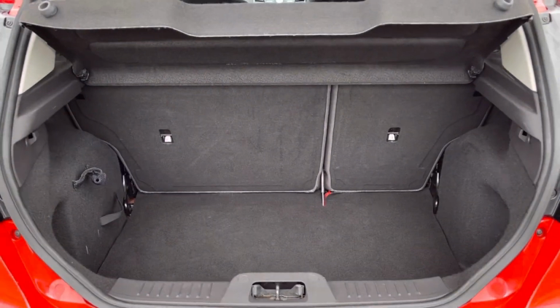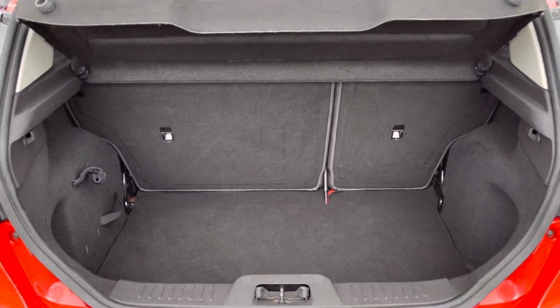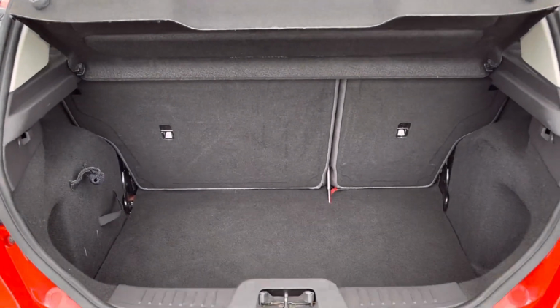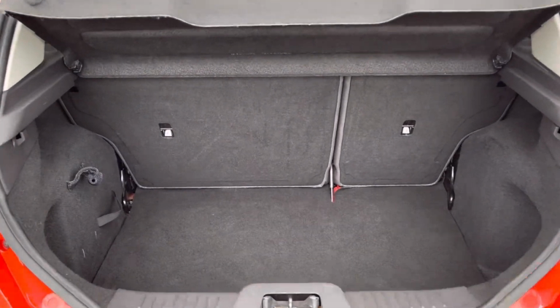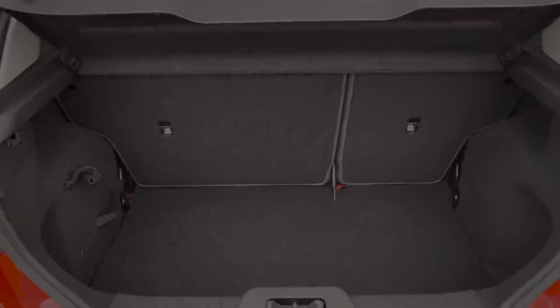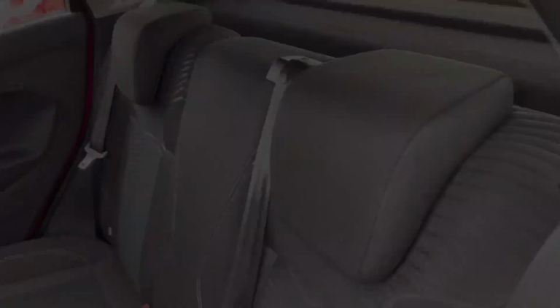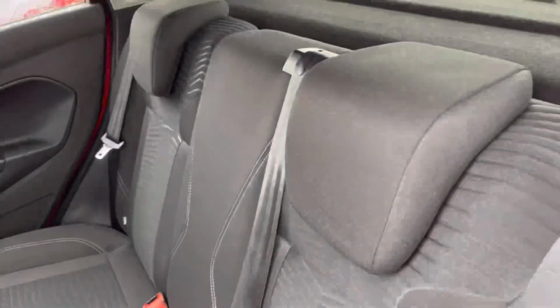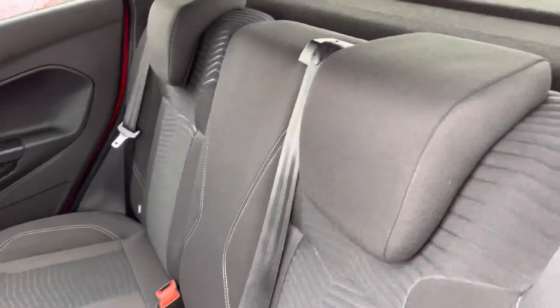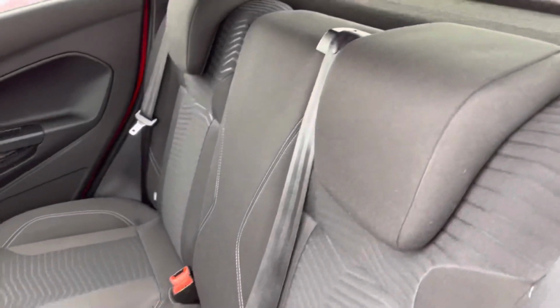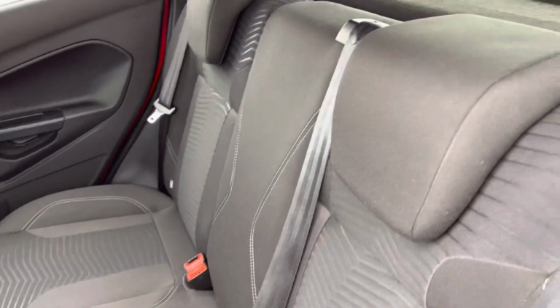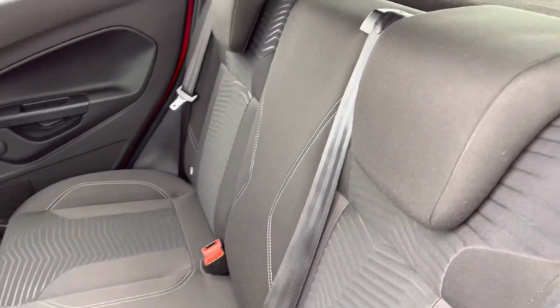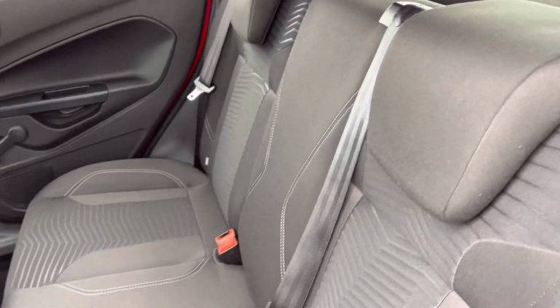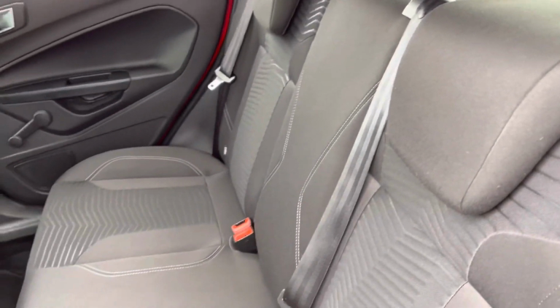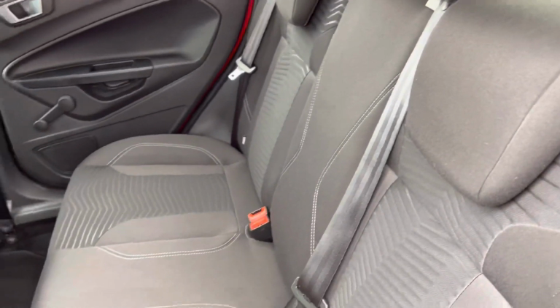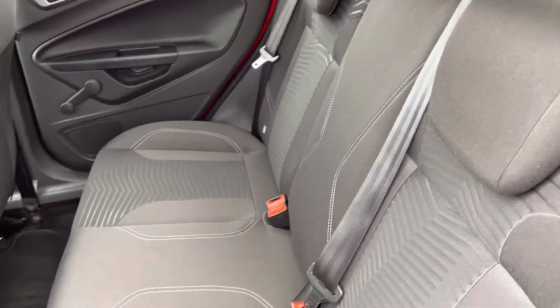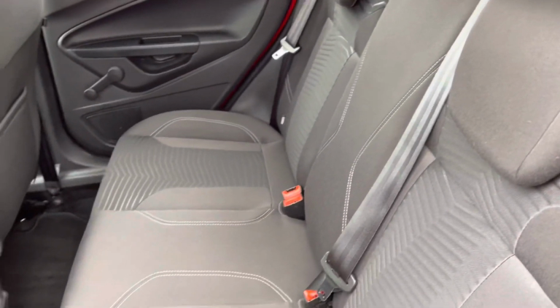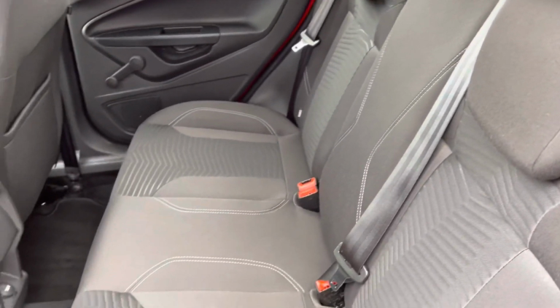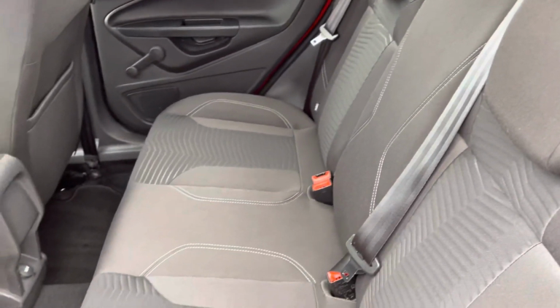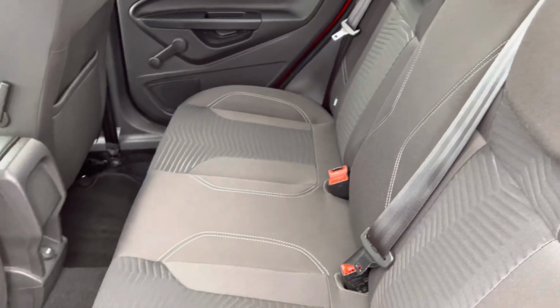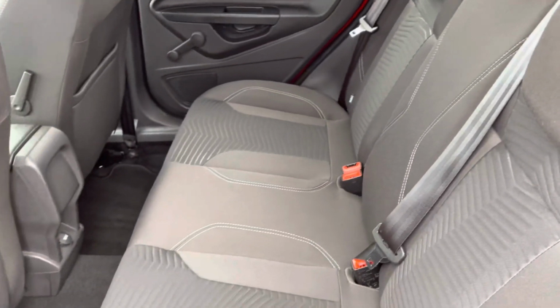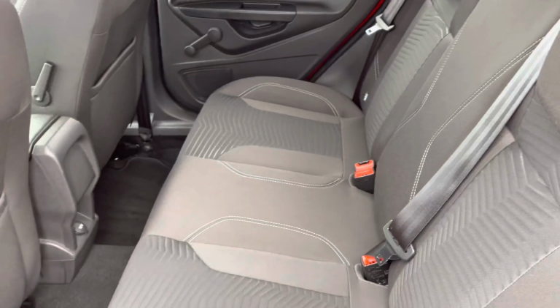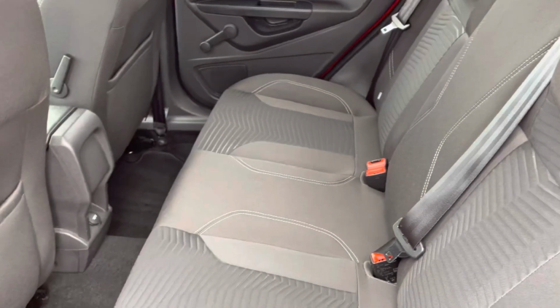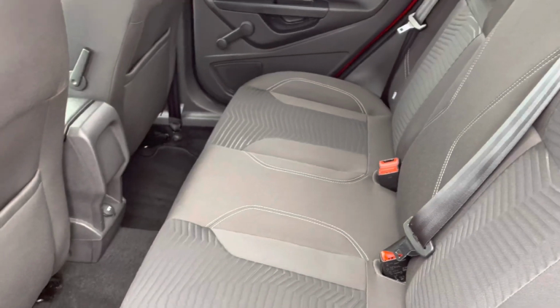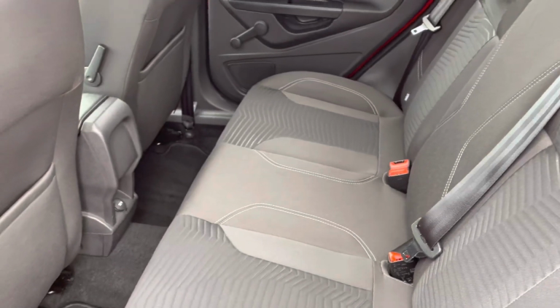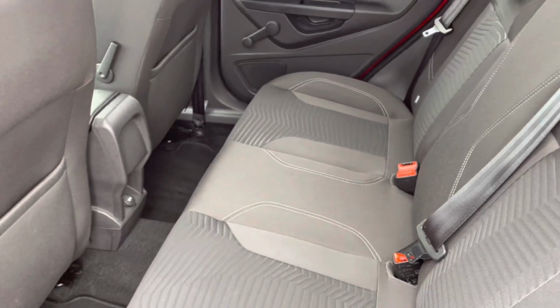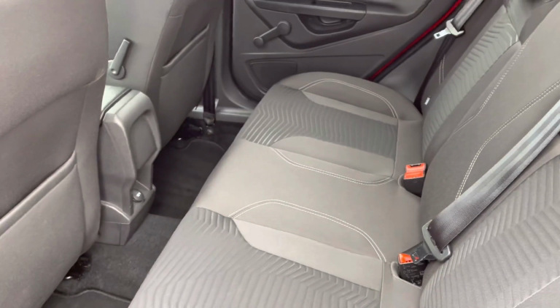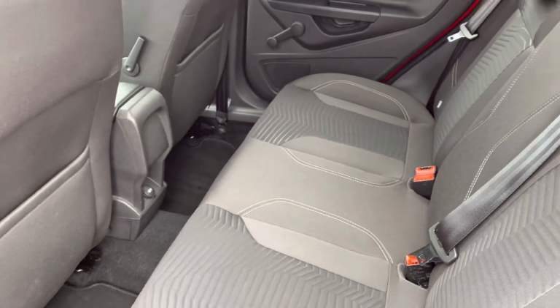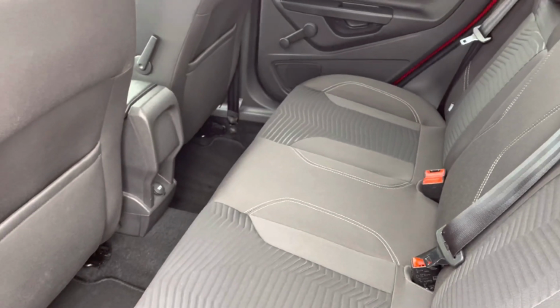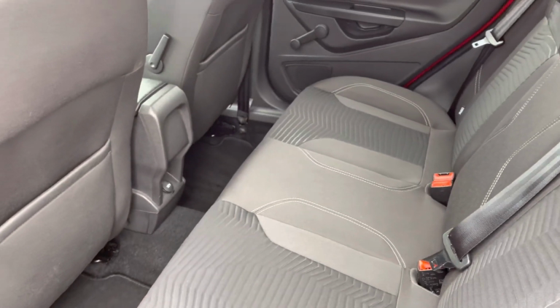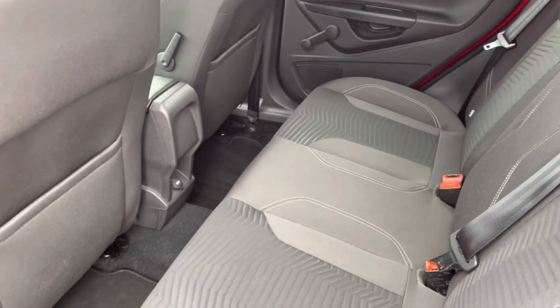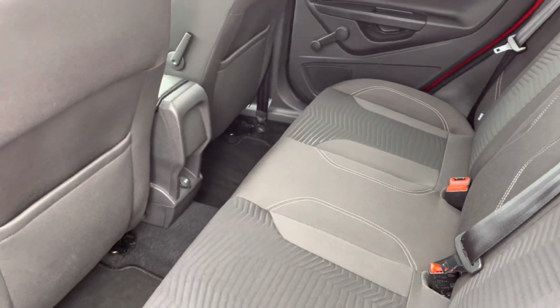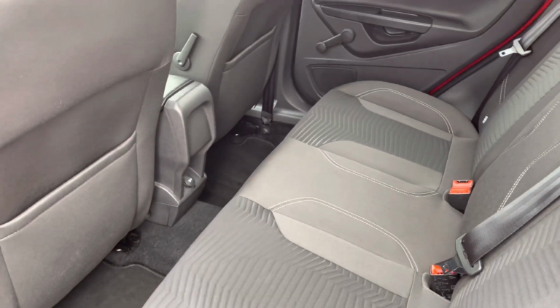Of course, you do have plenty of space in your boot area for all your day-to-day items, along with a very comfortable full cloth interior finish with storage pockets located on both sides.